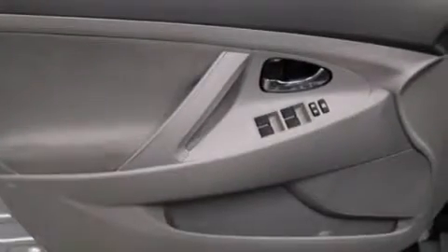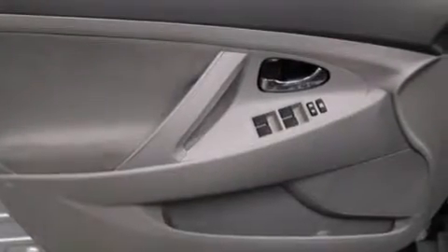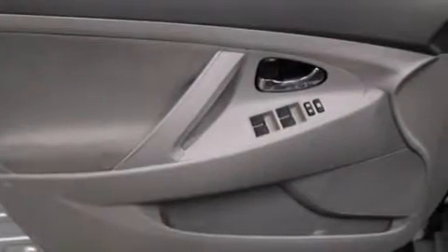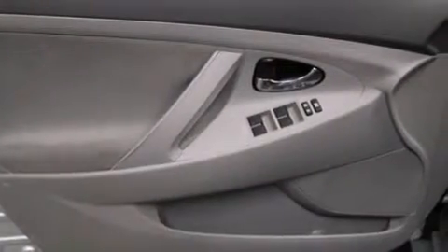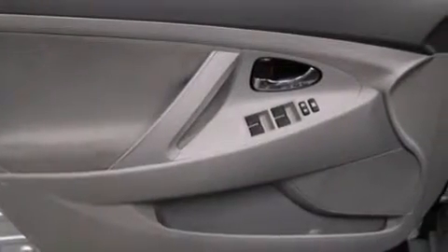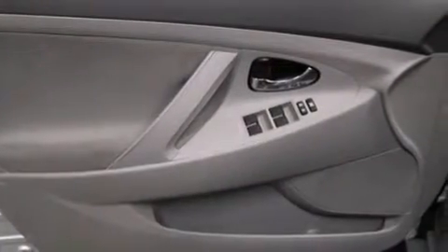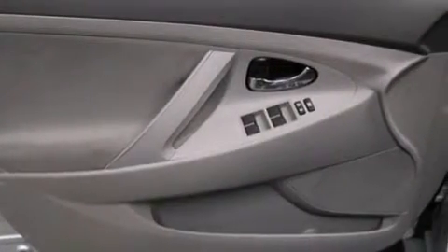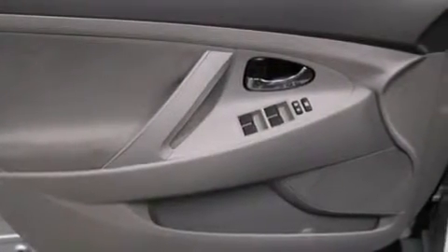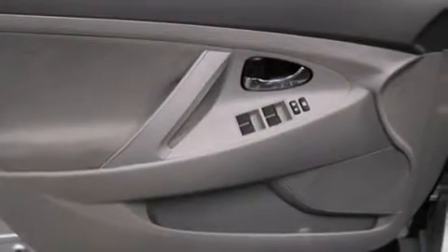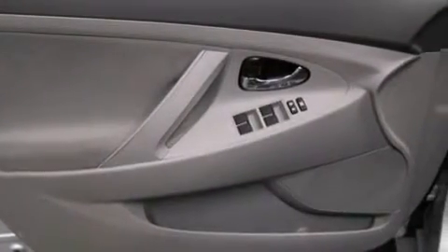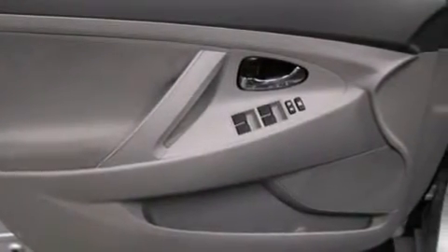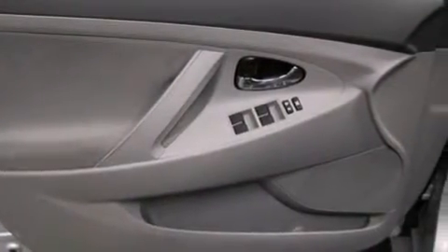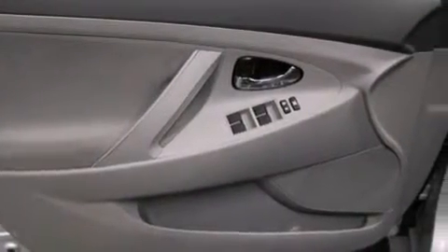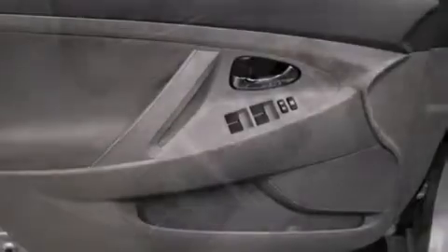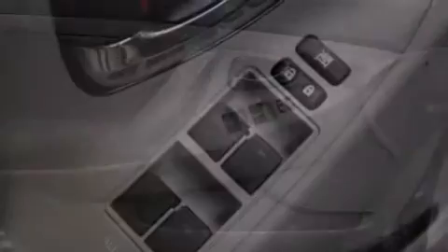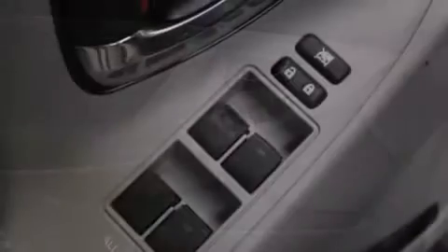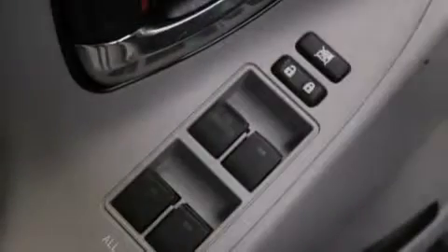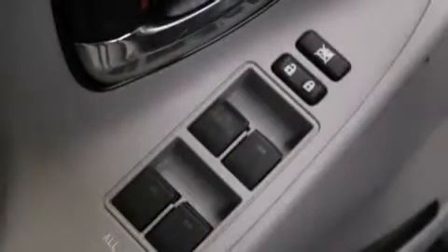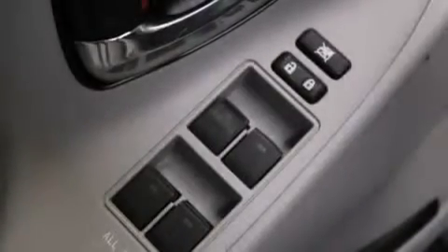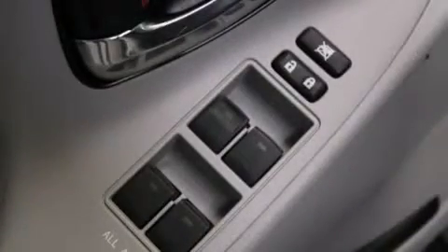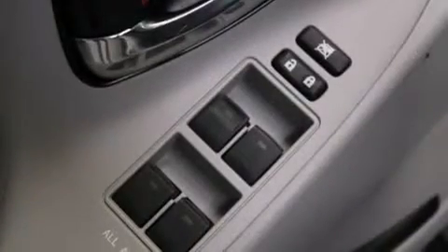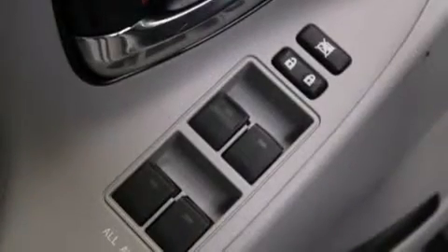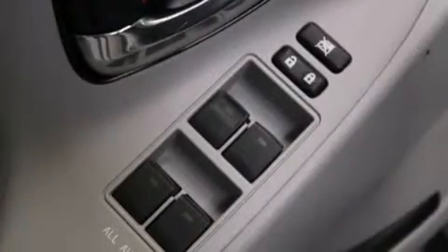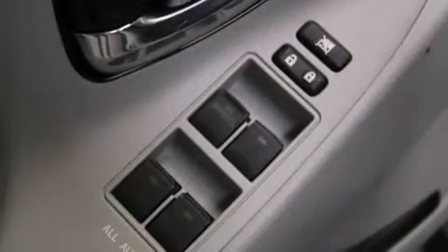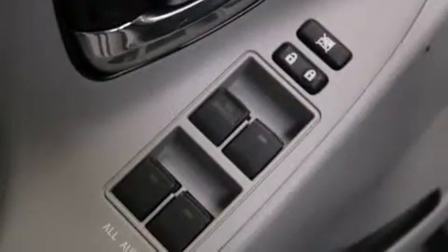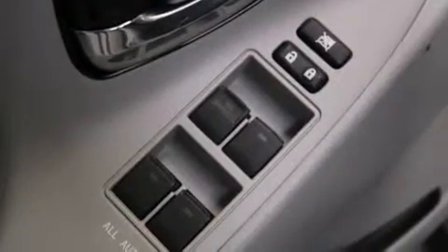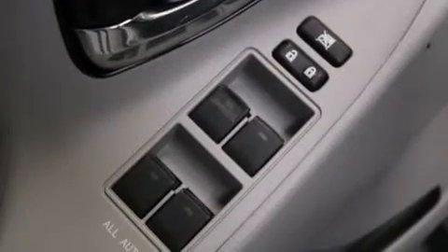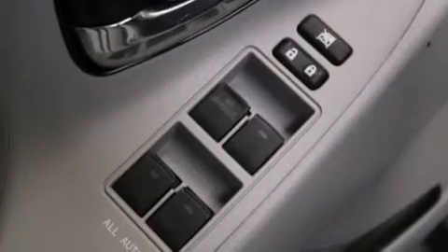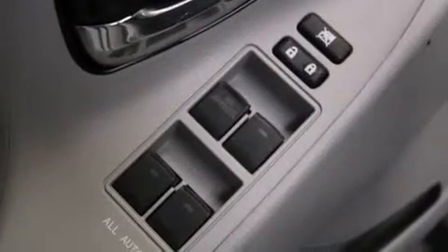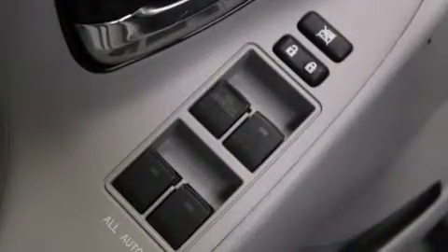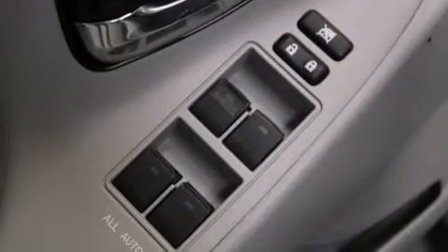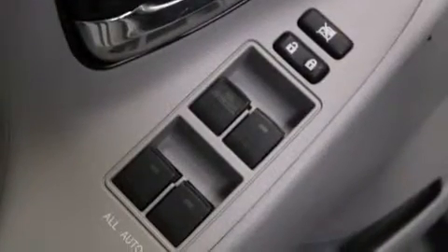A power driver's seat, air conditioning, a split folding rear seat, and an auxiliary power outlet.